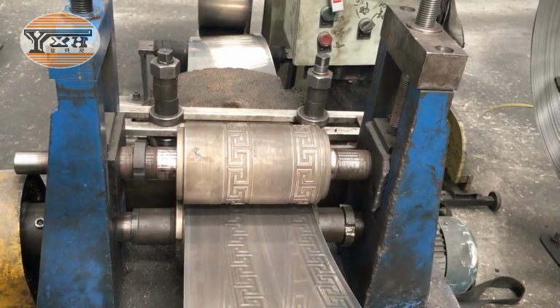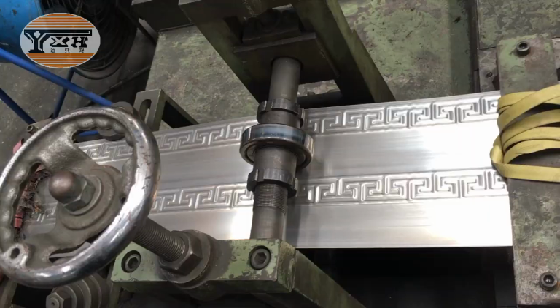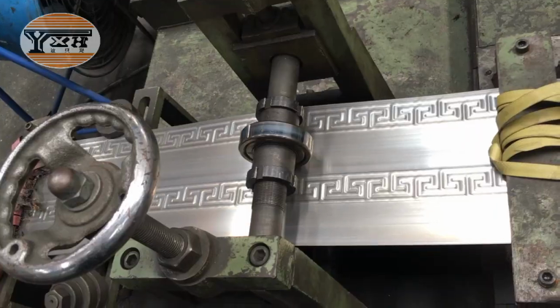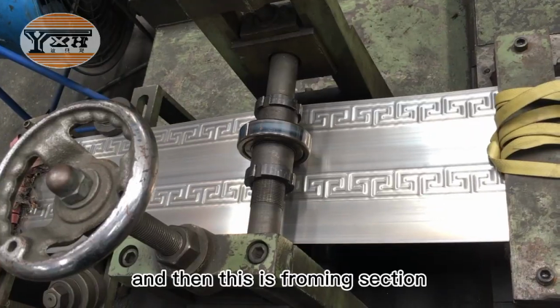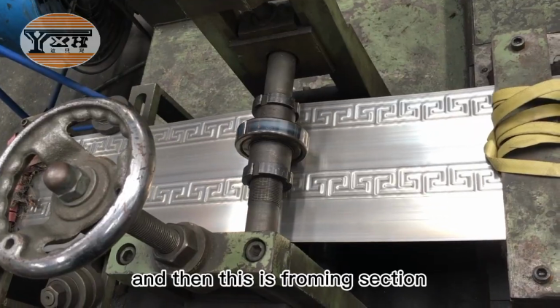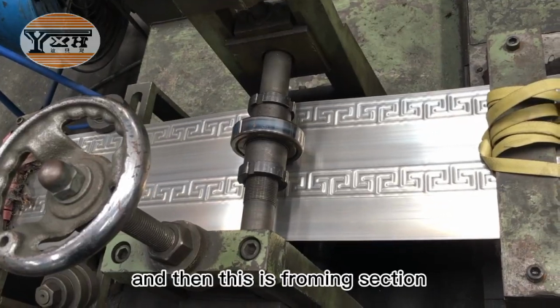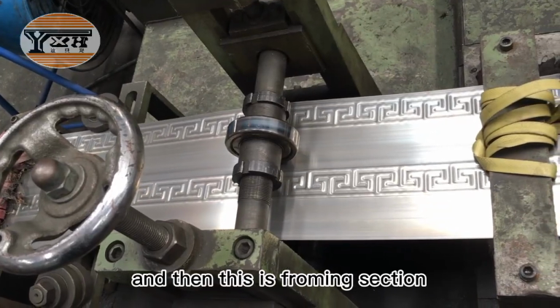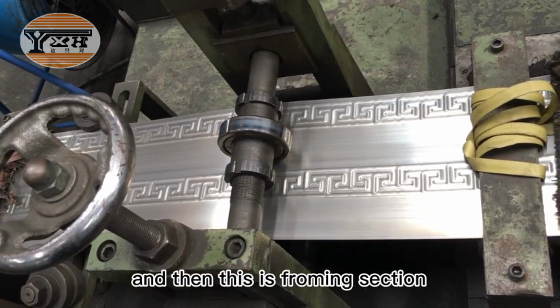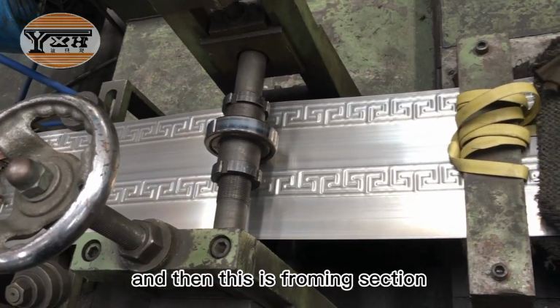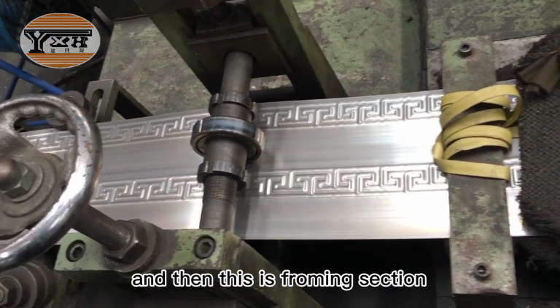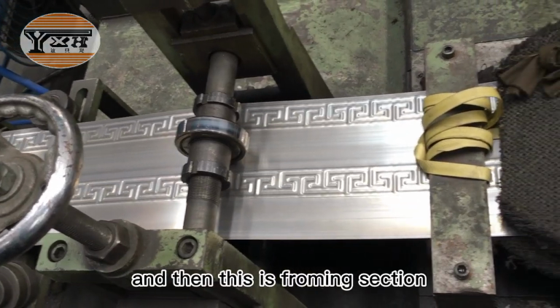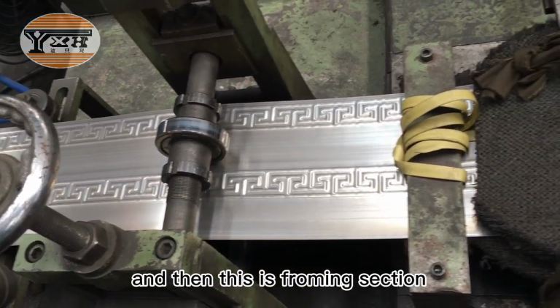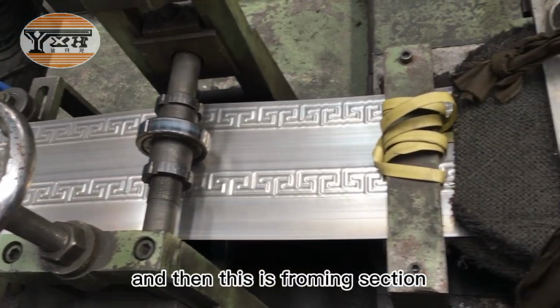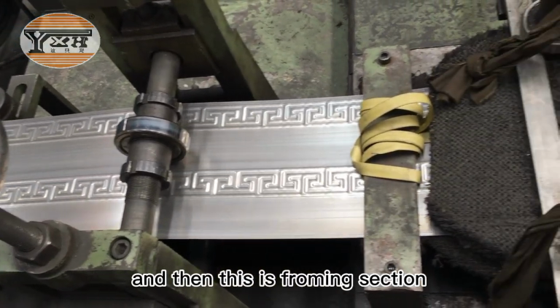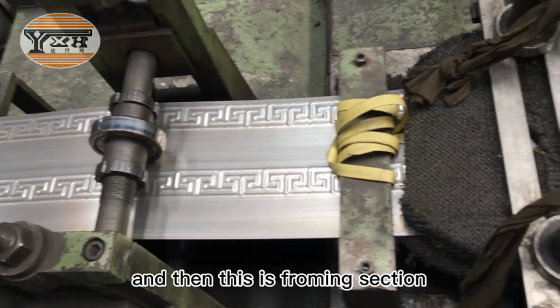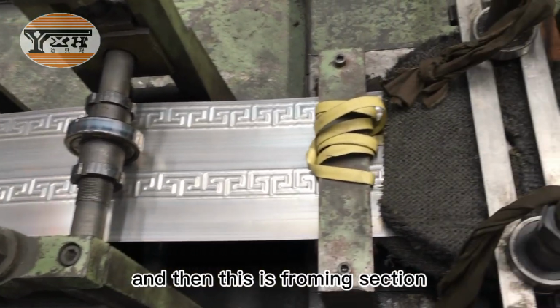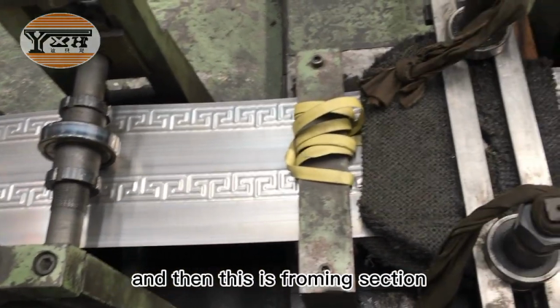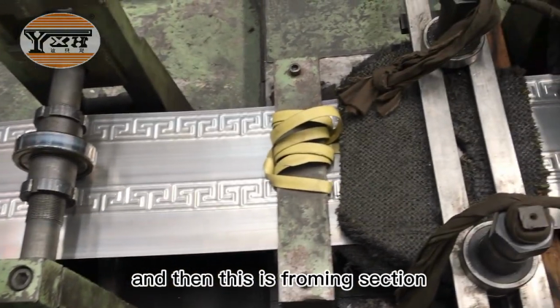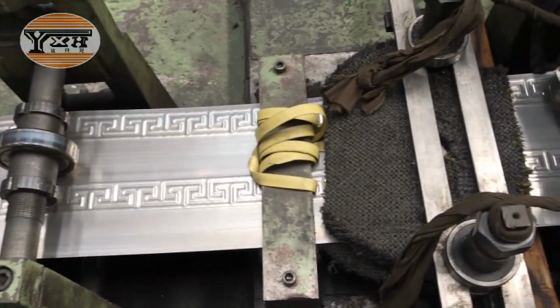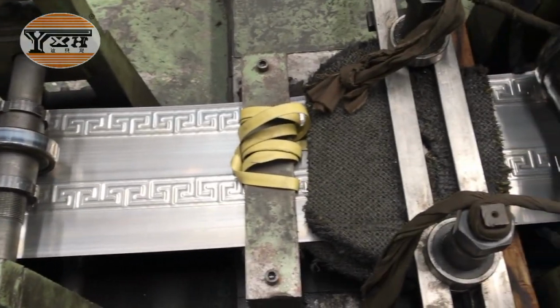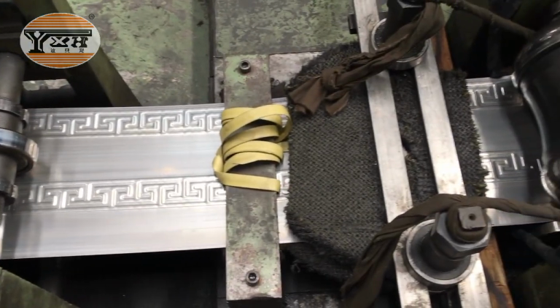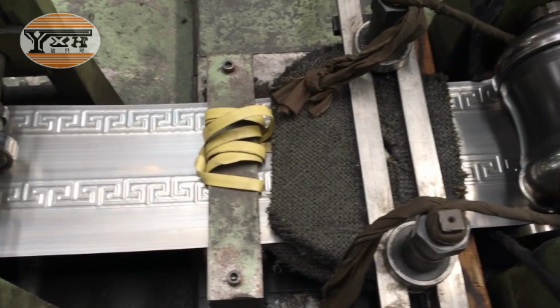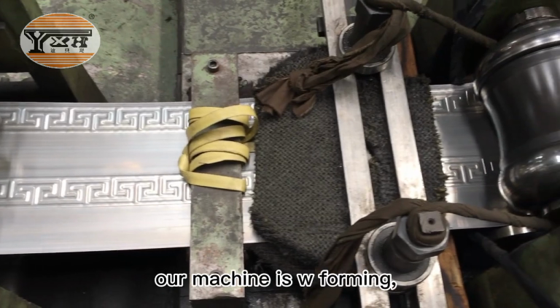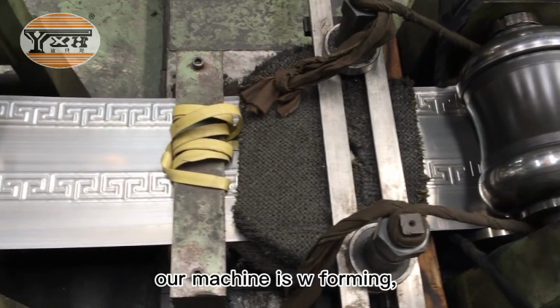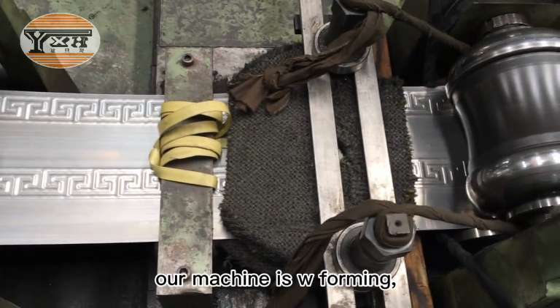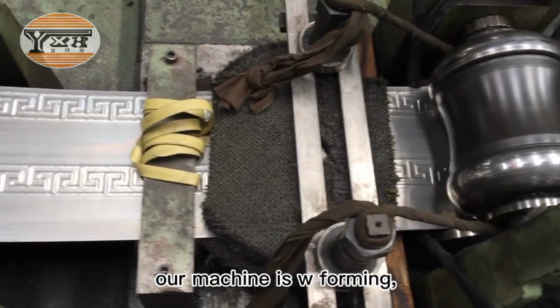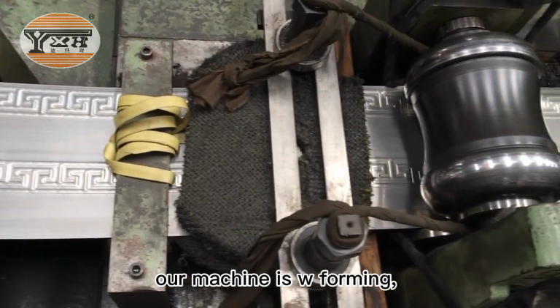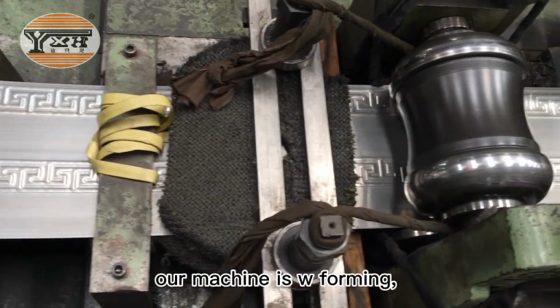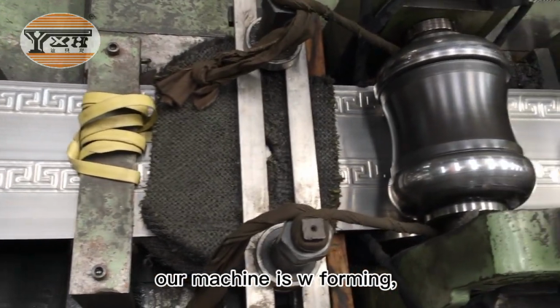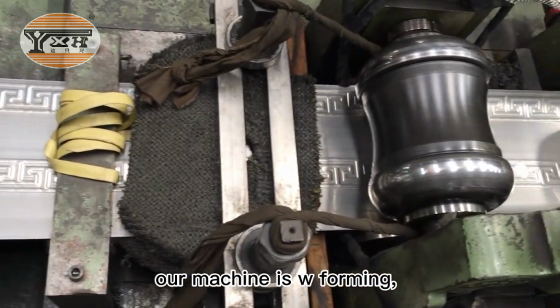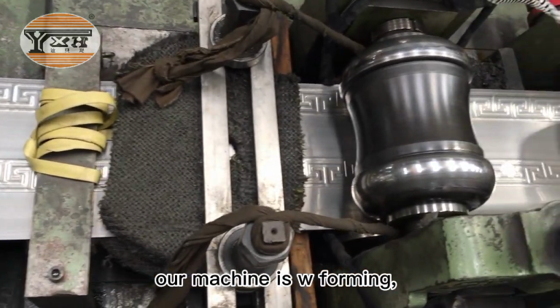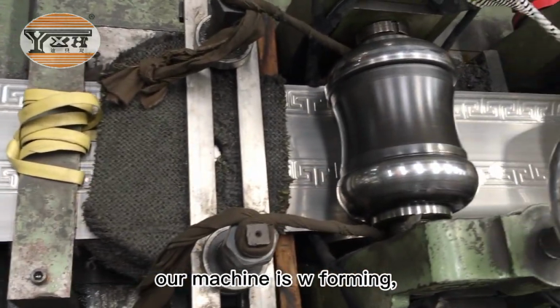And this is the forming section. Our machine is W-forming.